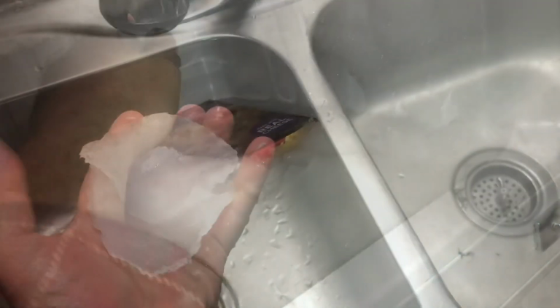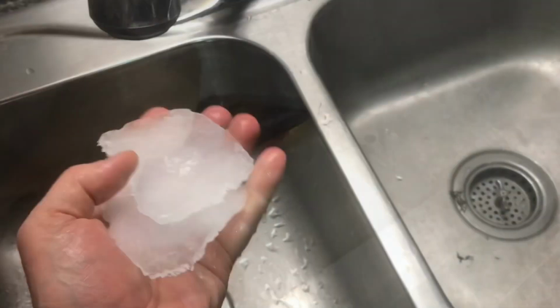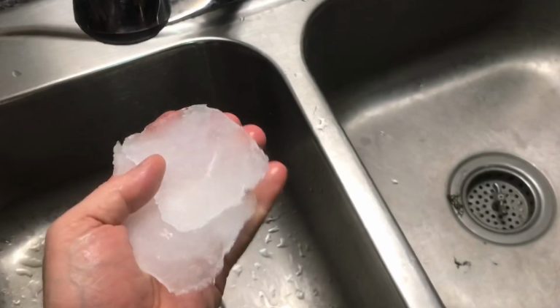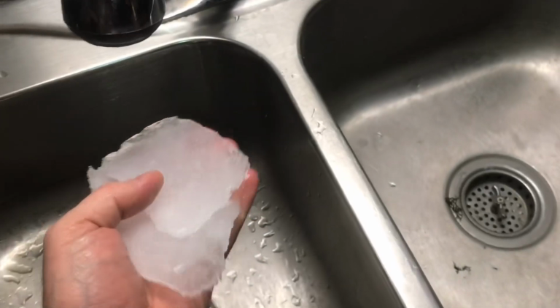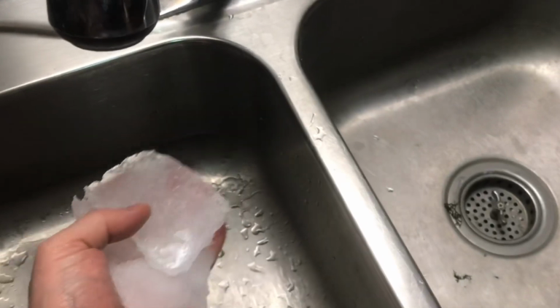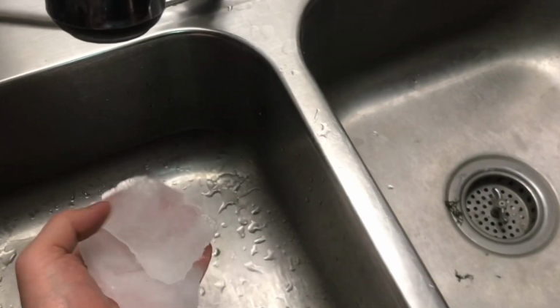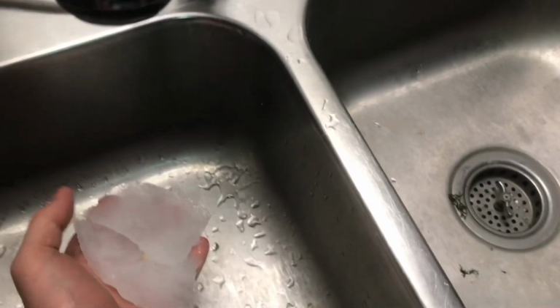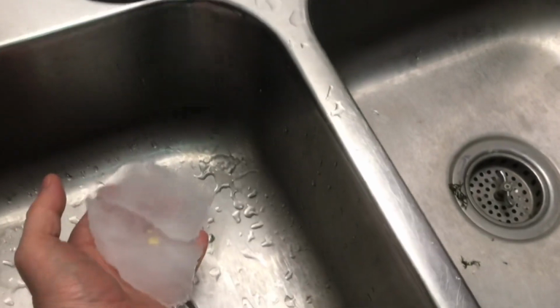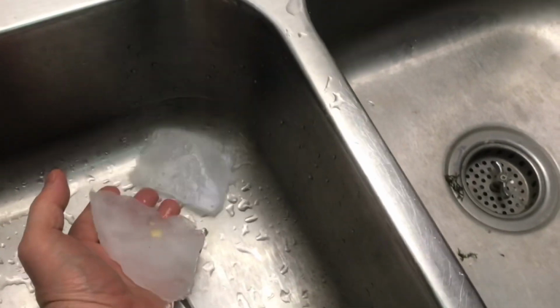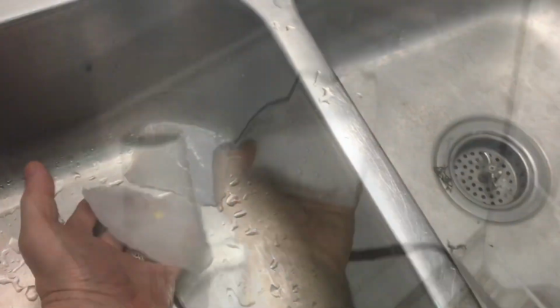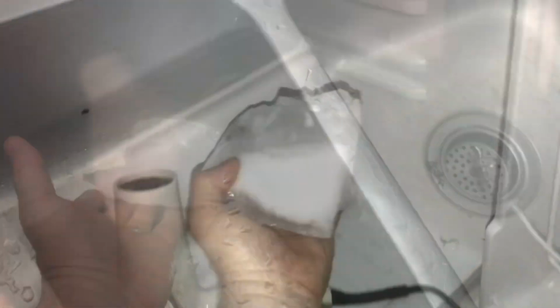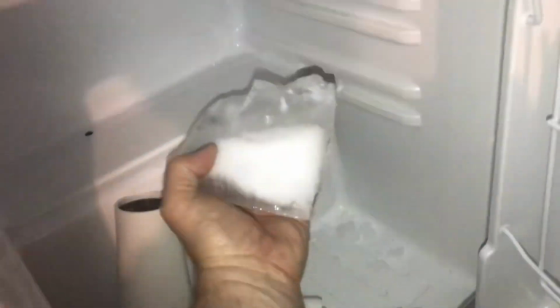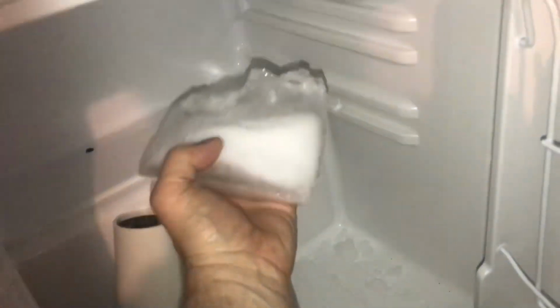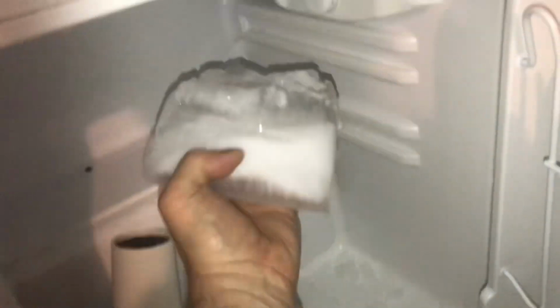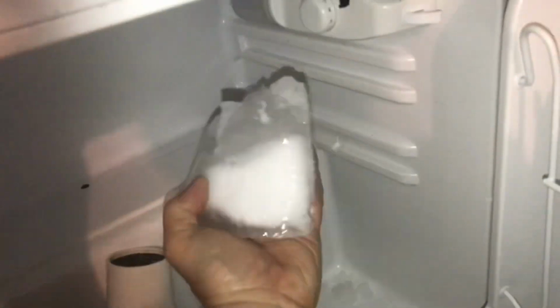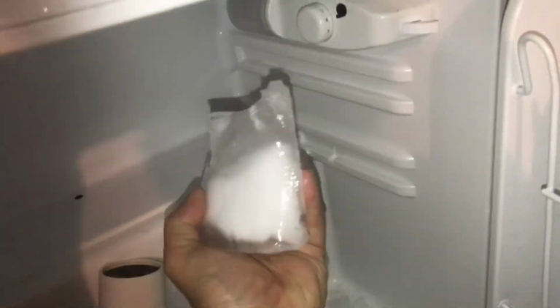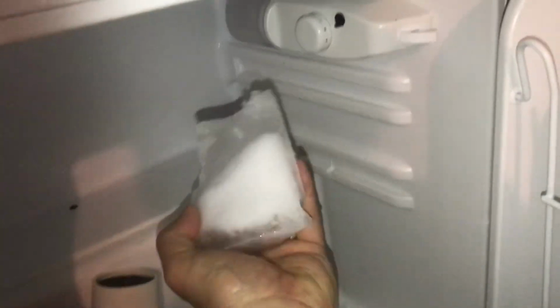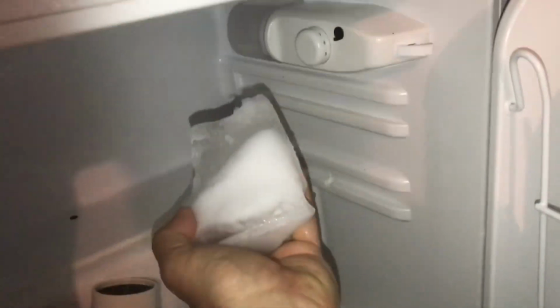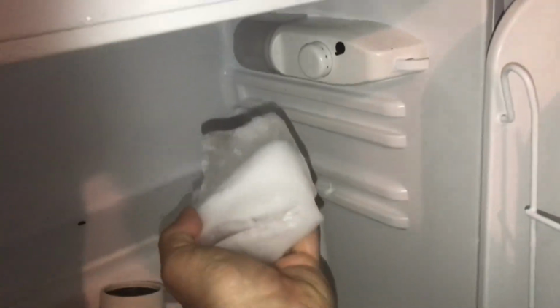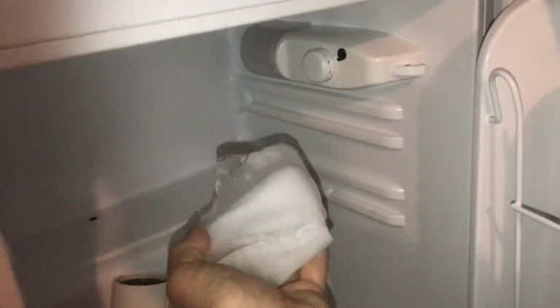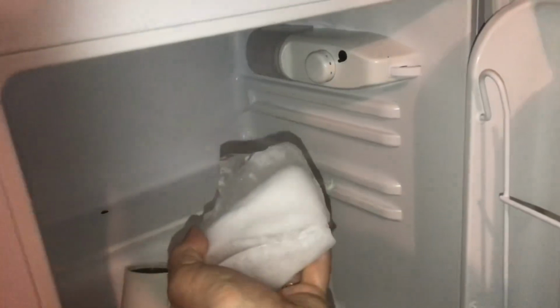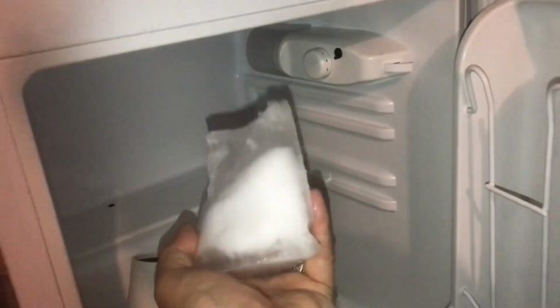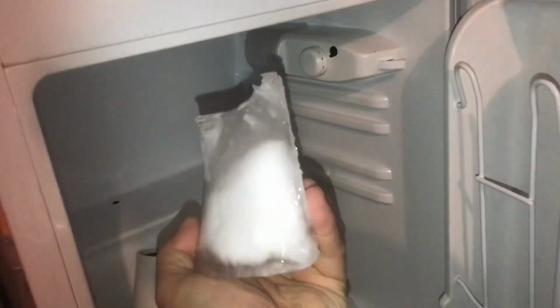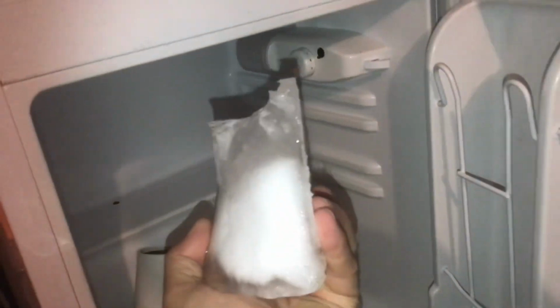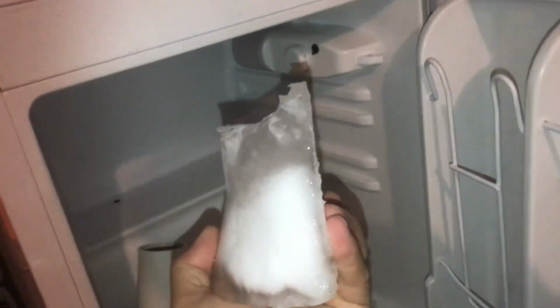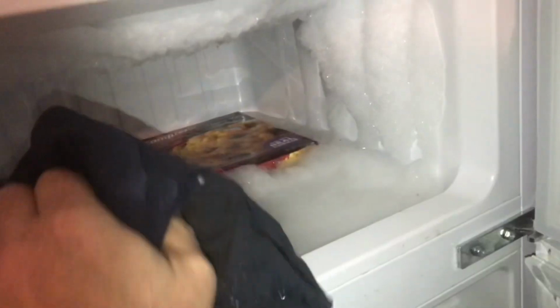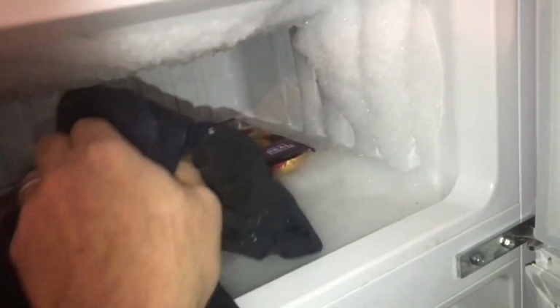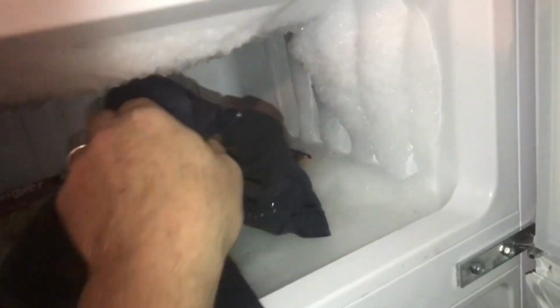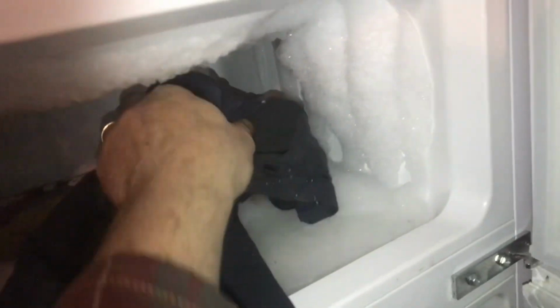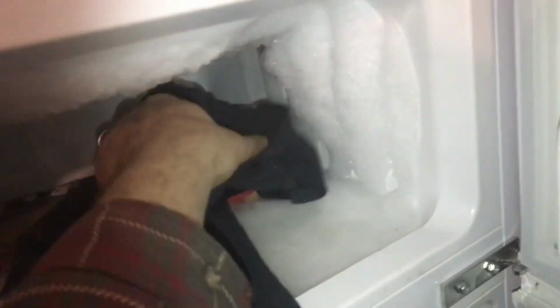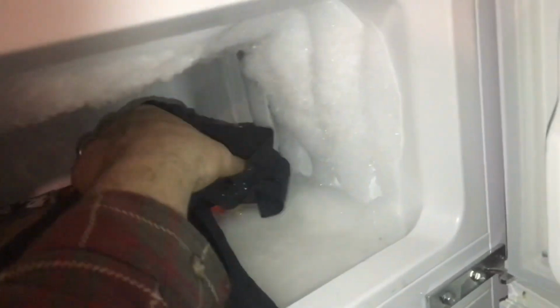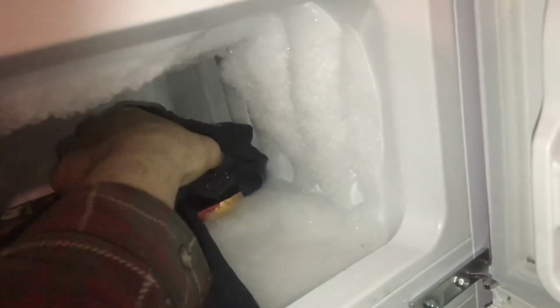Any ice we get out, we put in here. This big chunk of ice came out — that's good. We'll soak up some of the water.